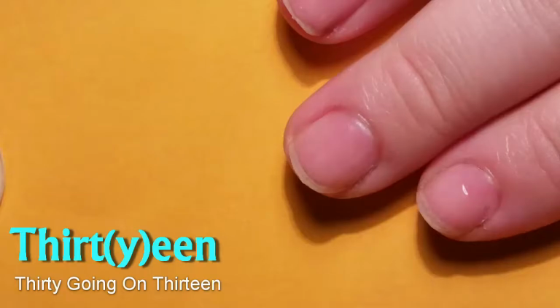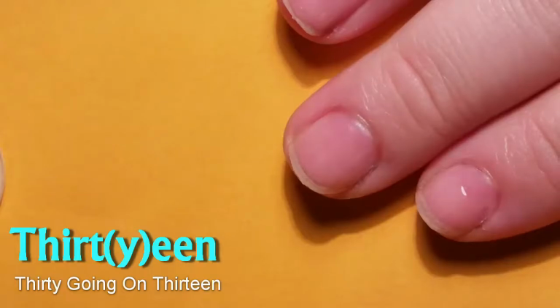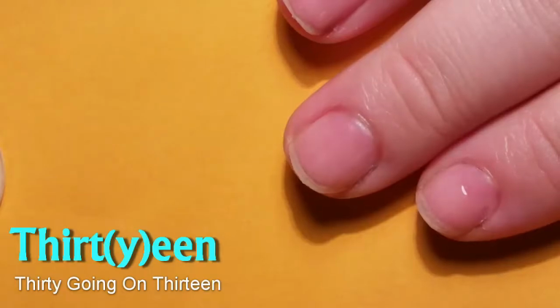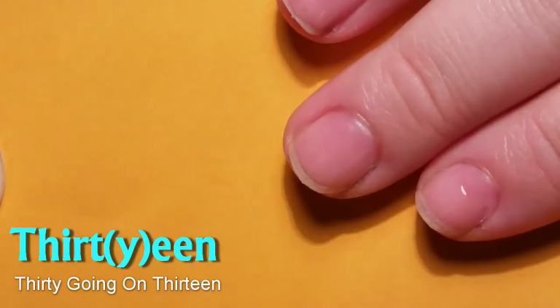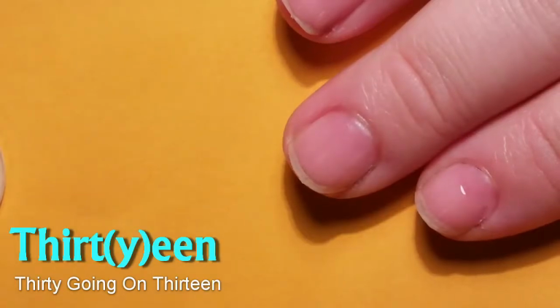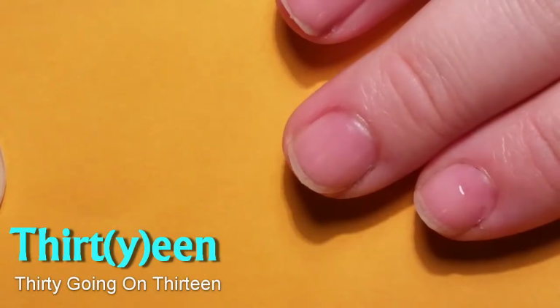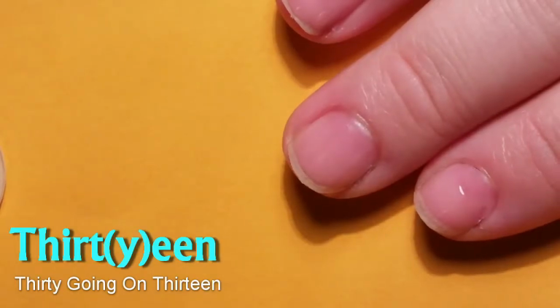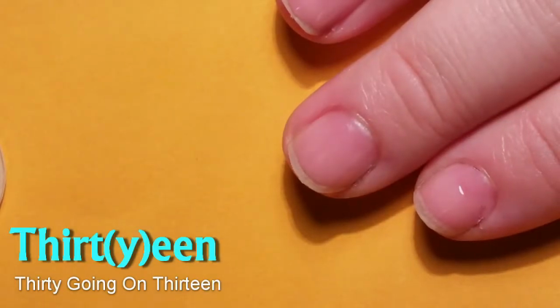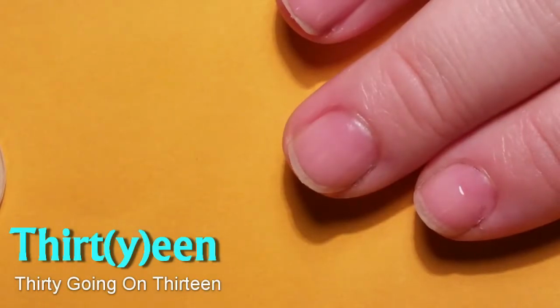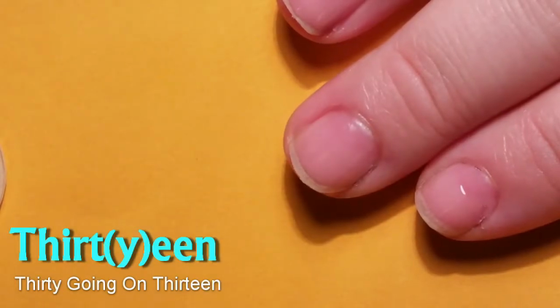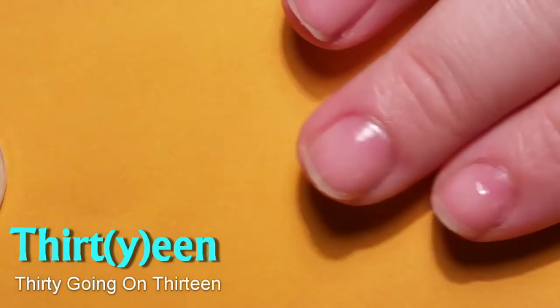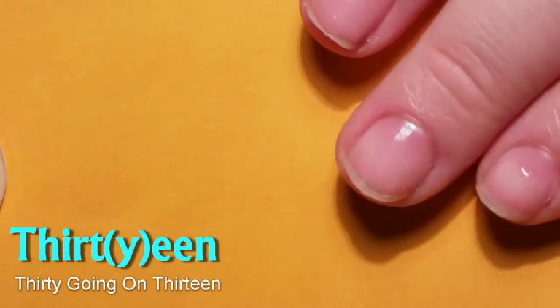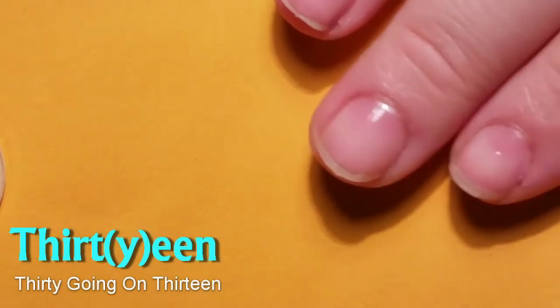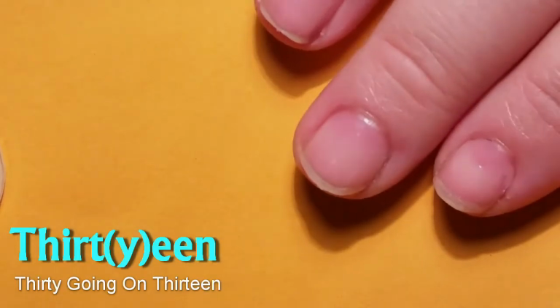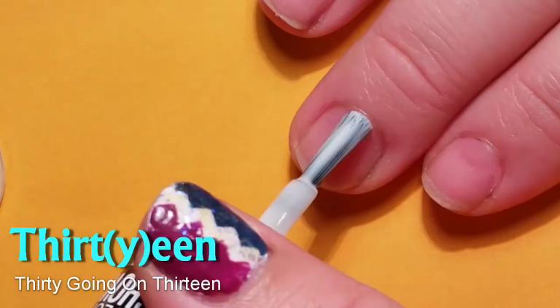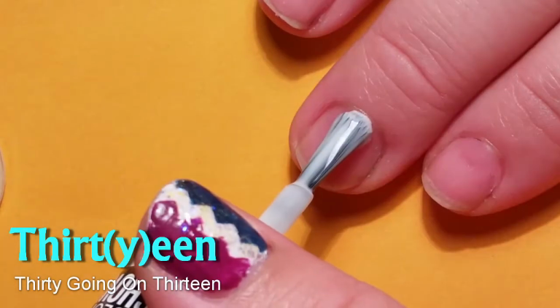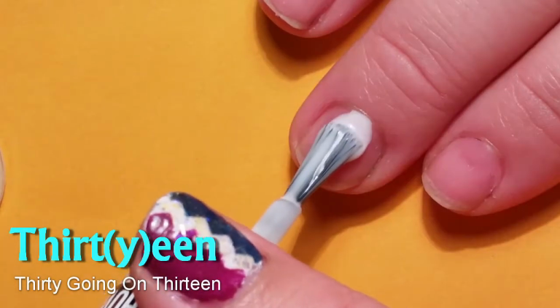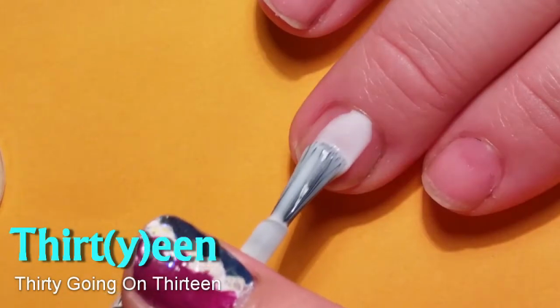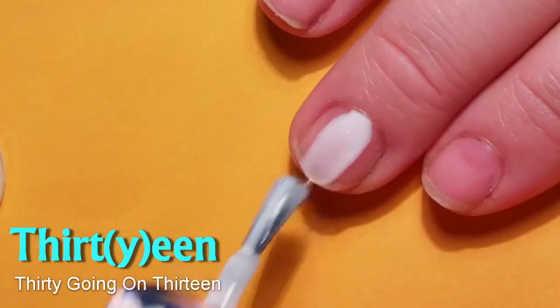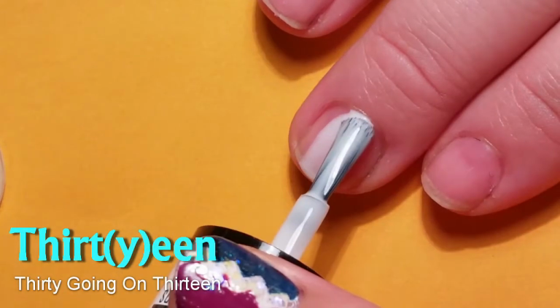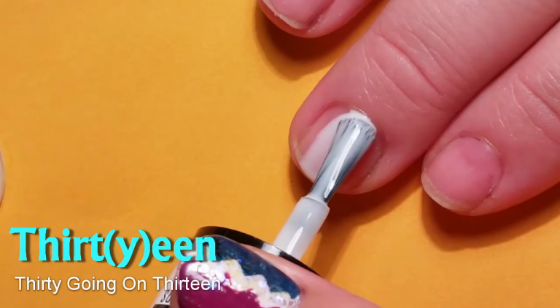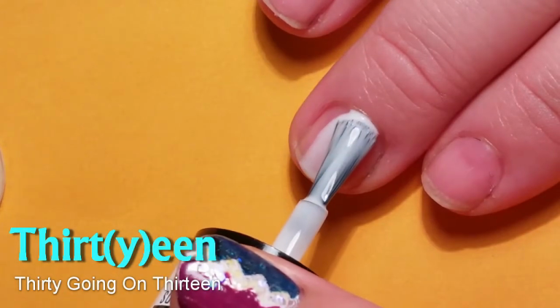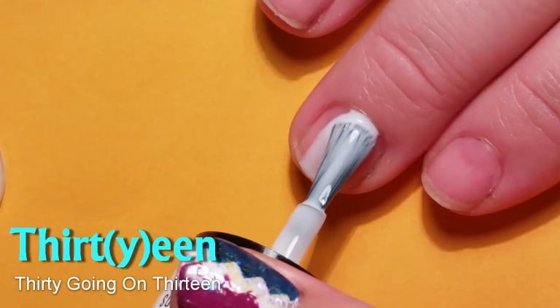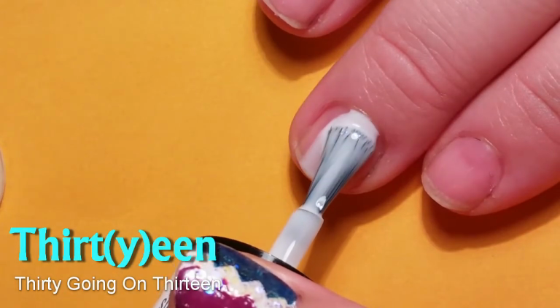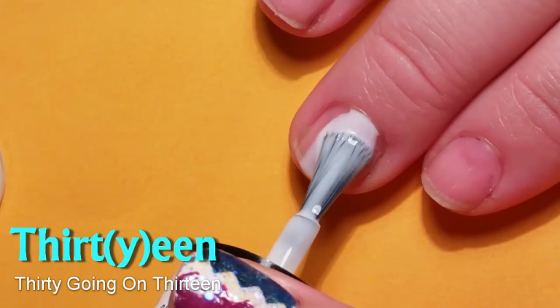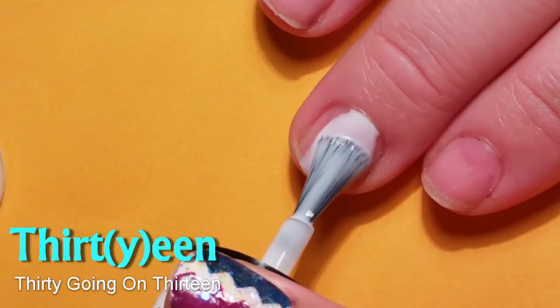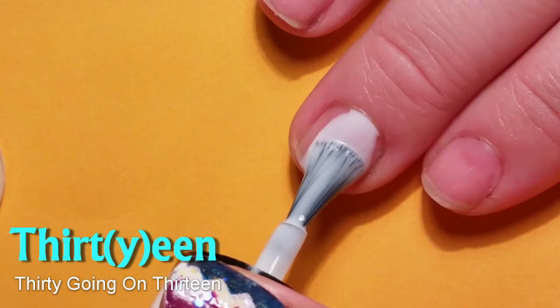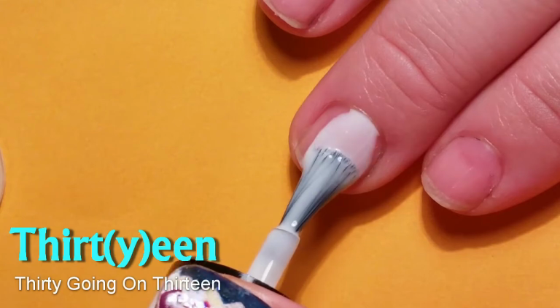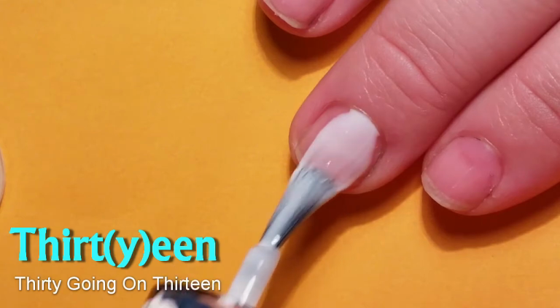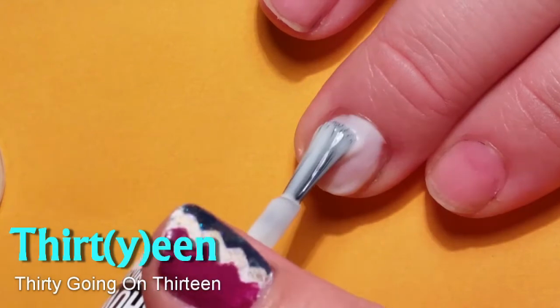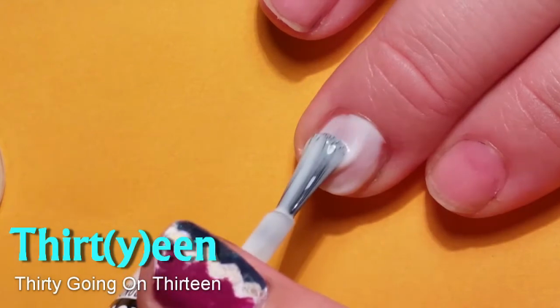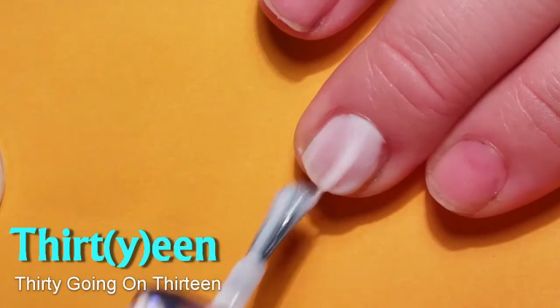Hi, I'm Laura, and today I've decided to do cow print nails. At least that's the plan.